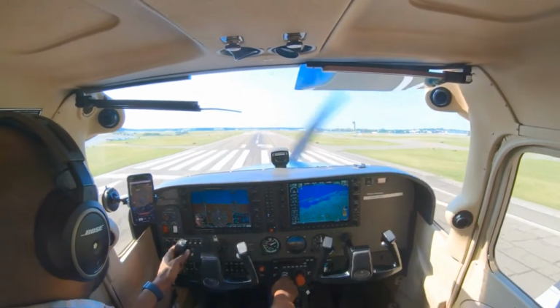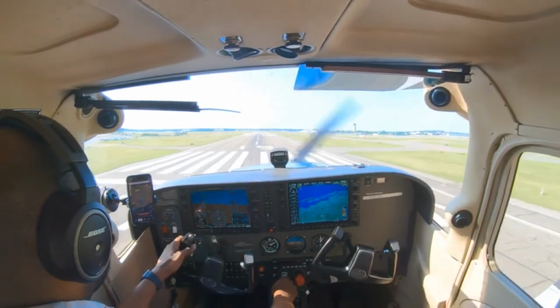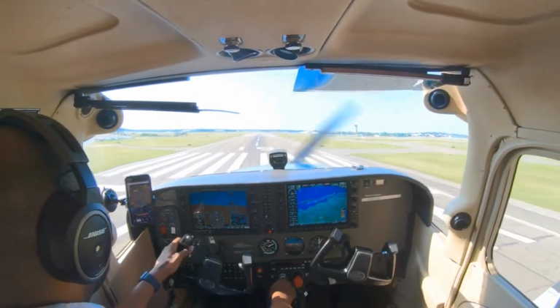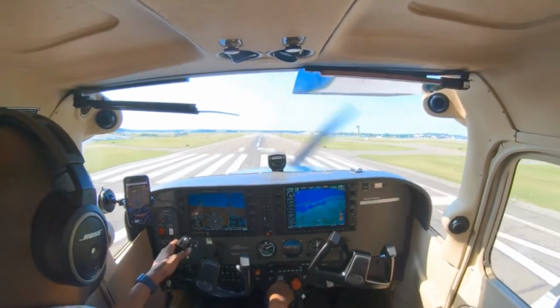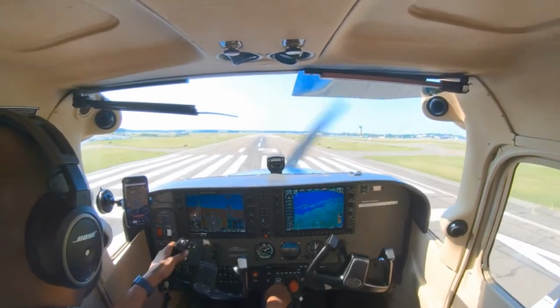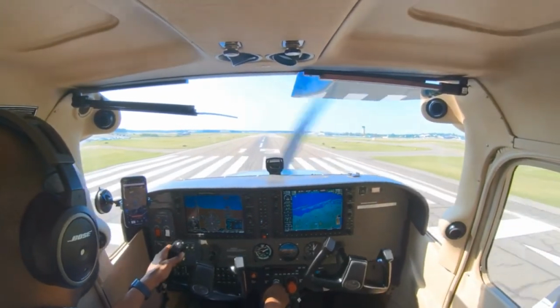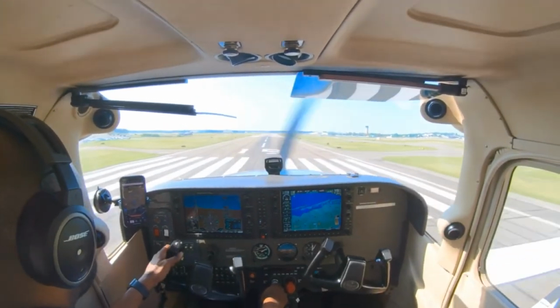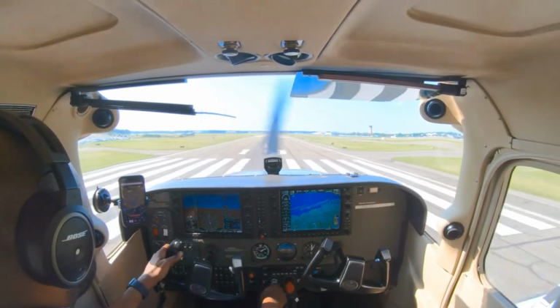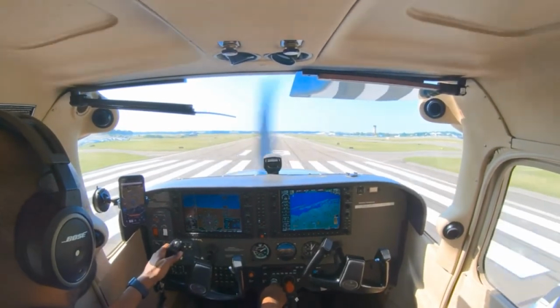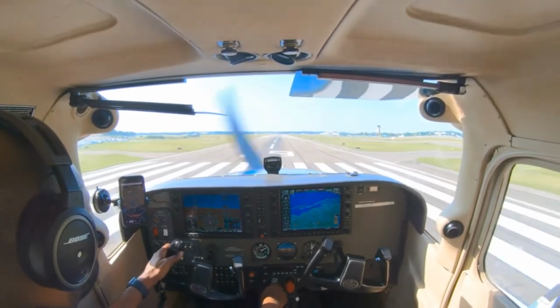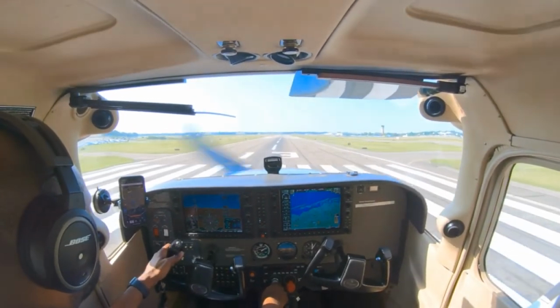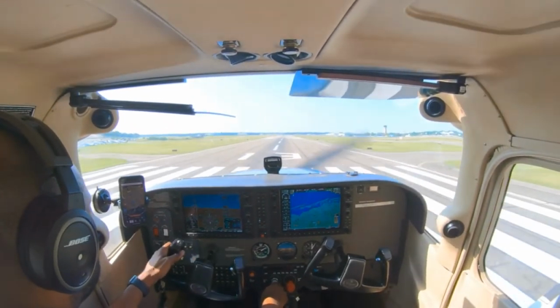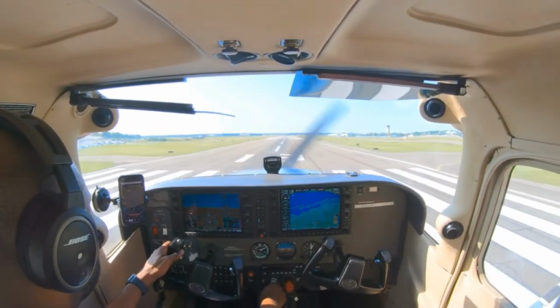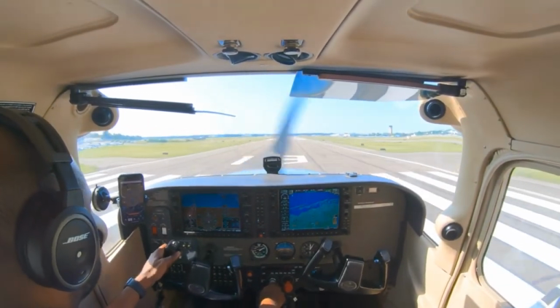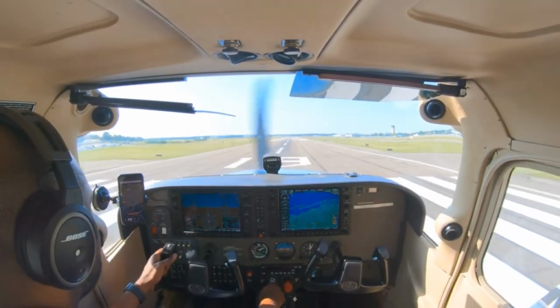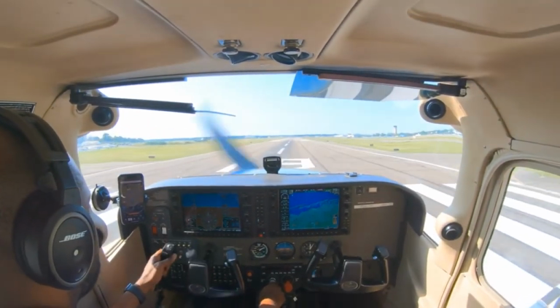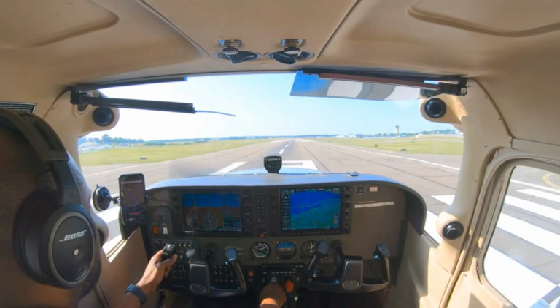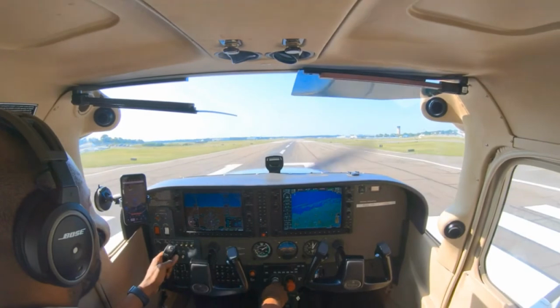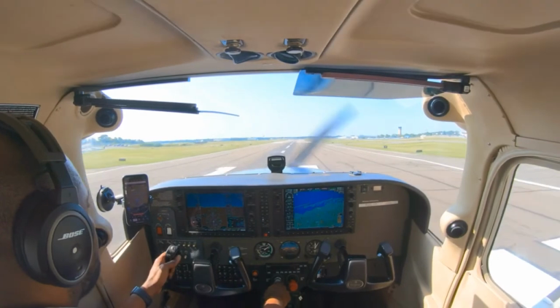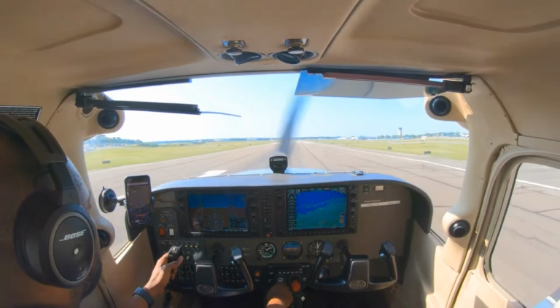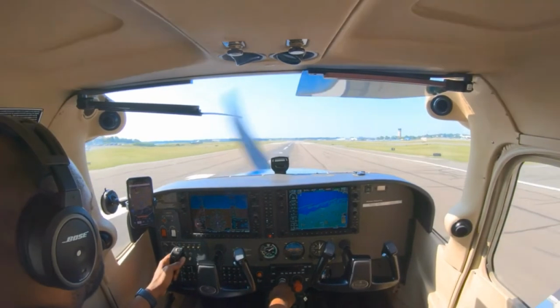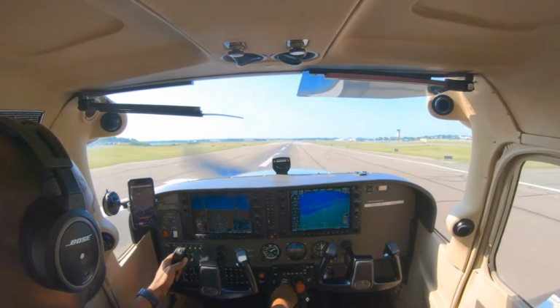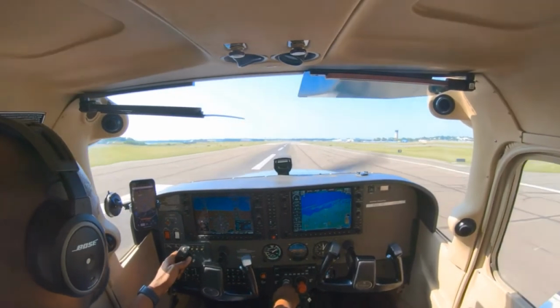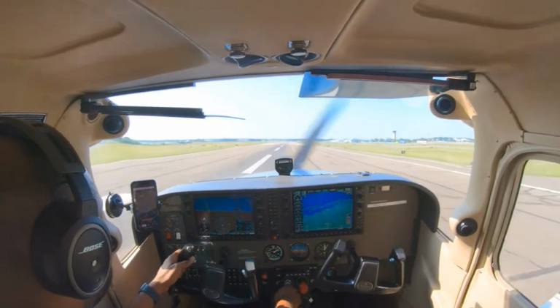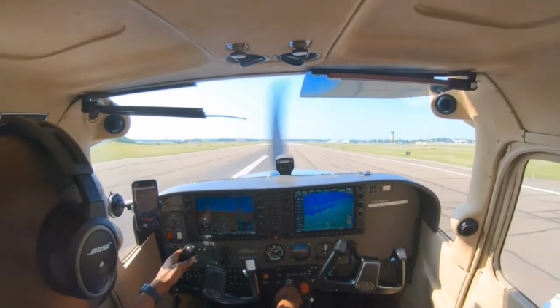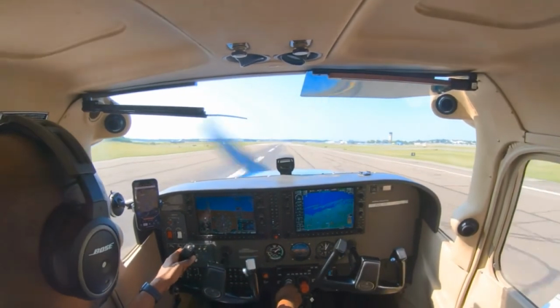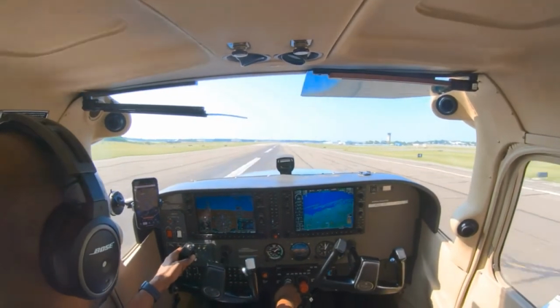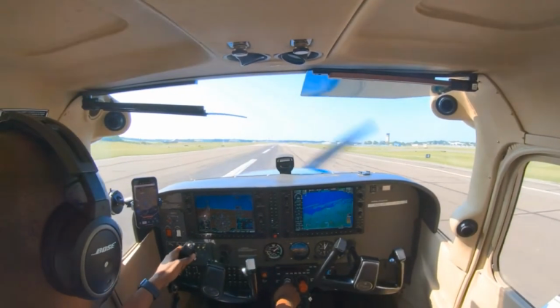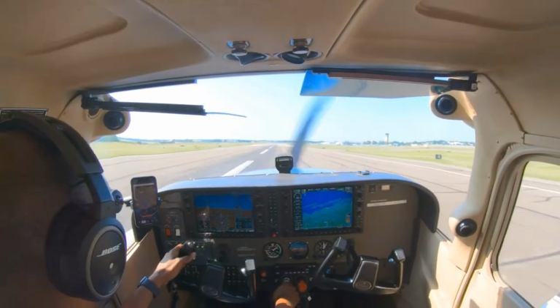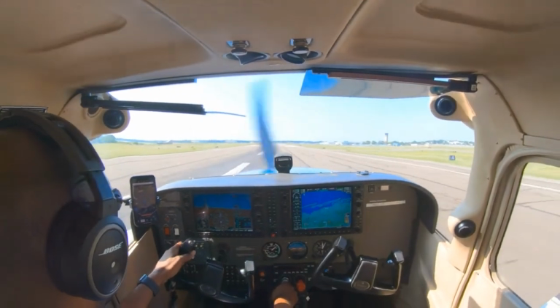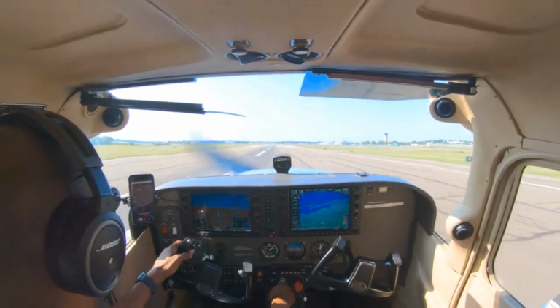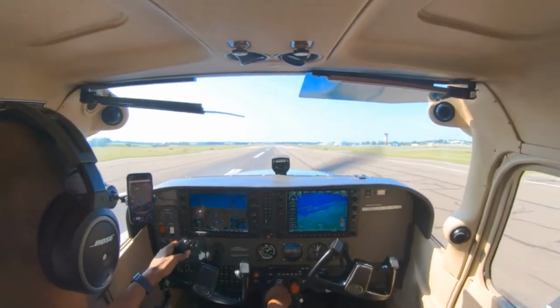Cherokee 7 Alpha Charlie, runway 19, line up and wait. Line up and wait, 7 Alpha Charlie.